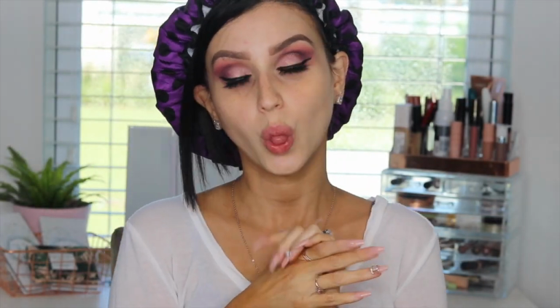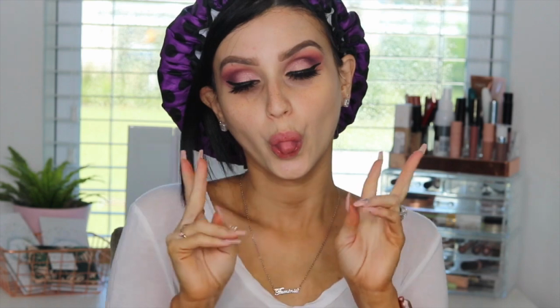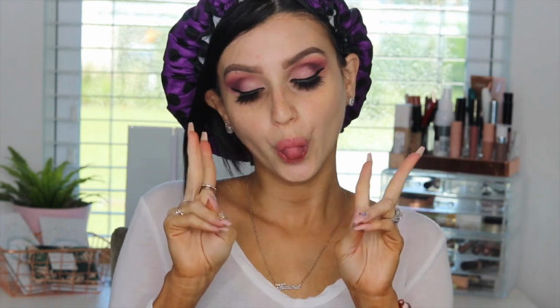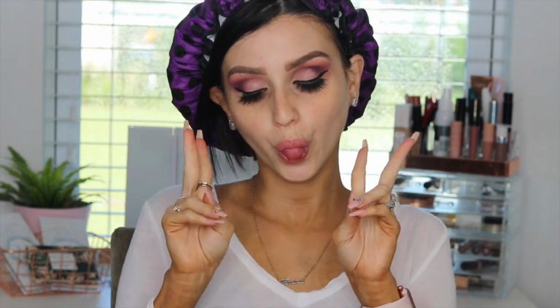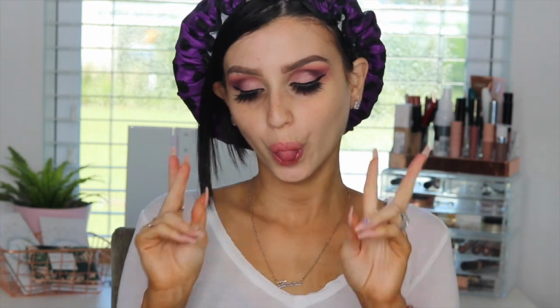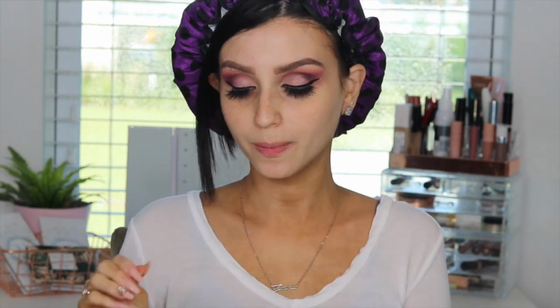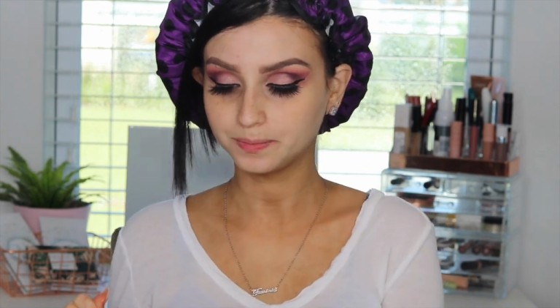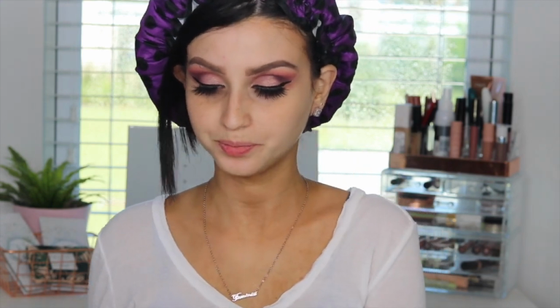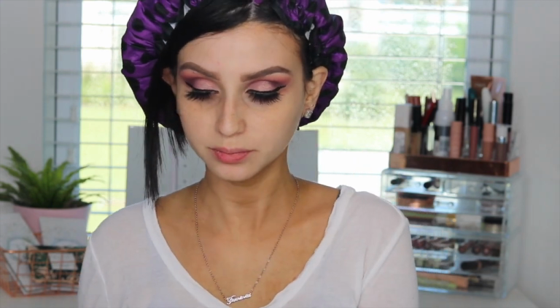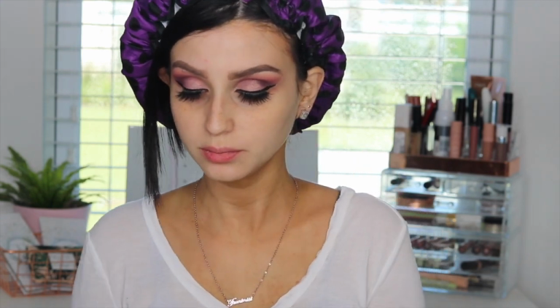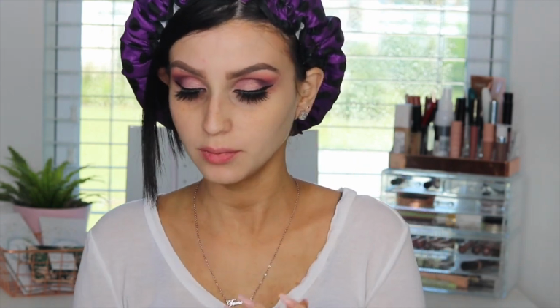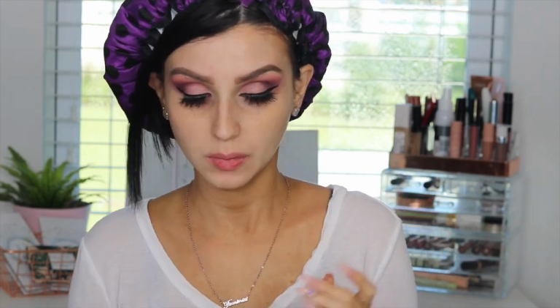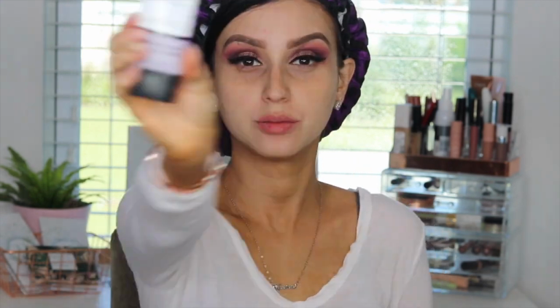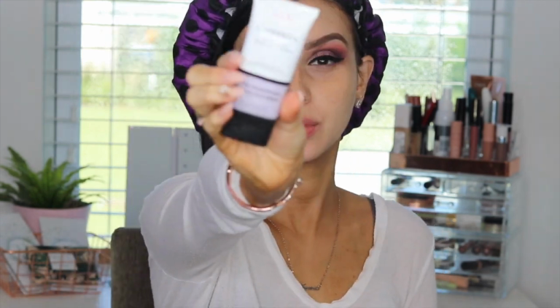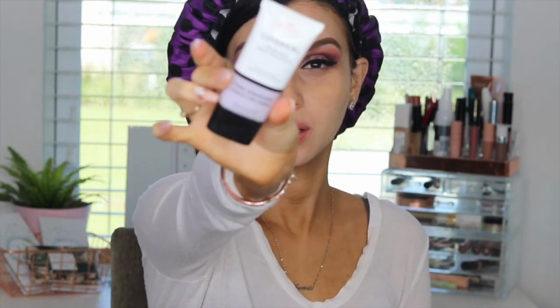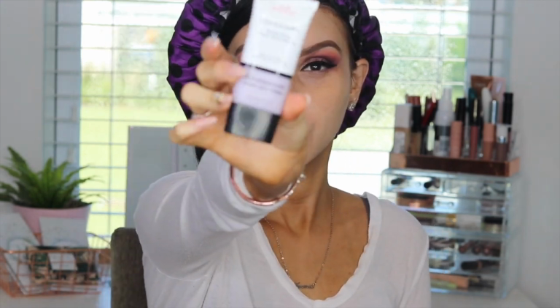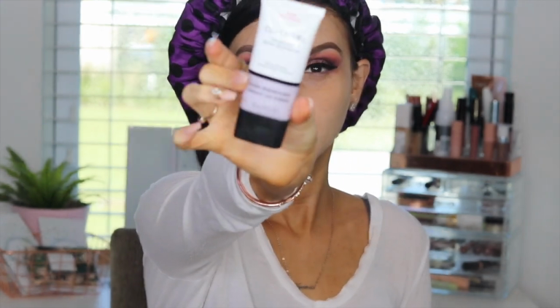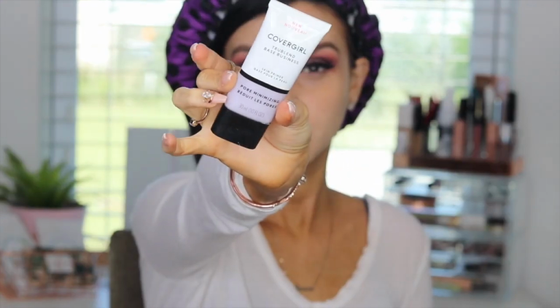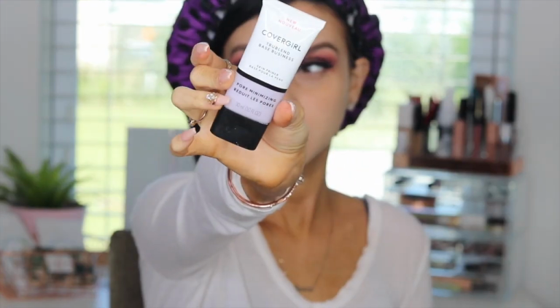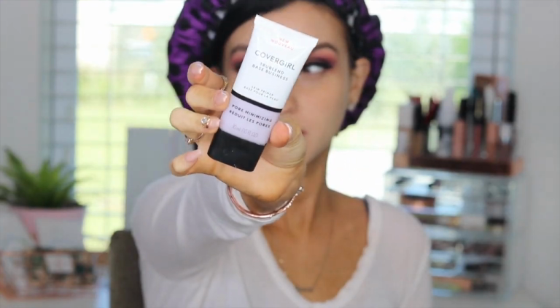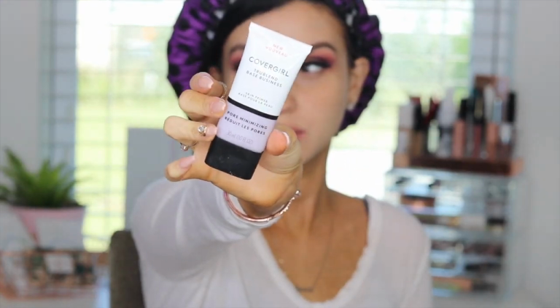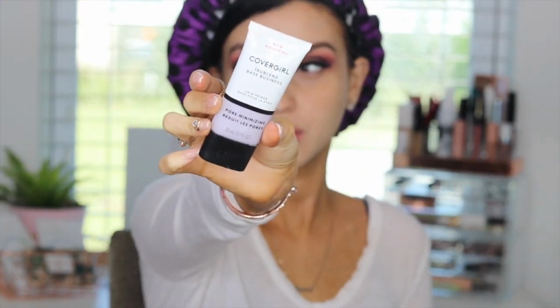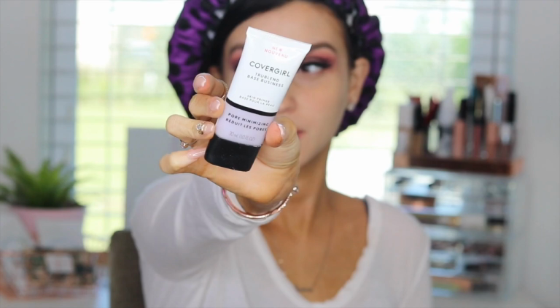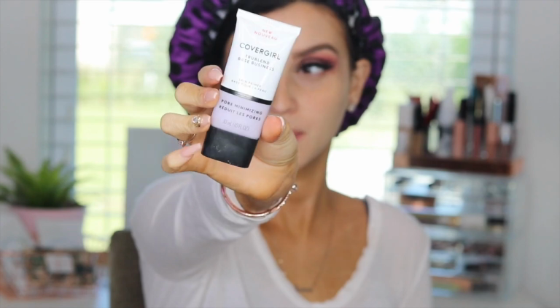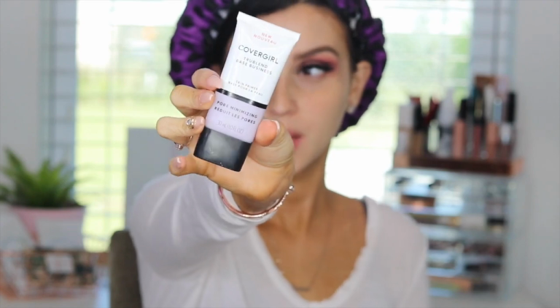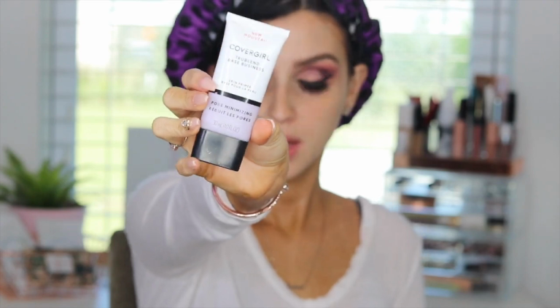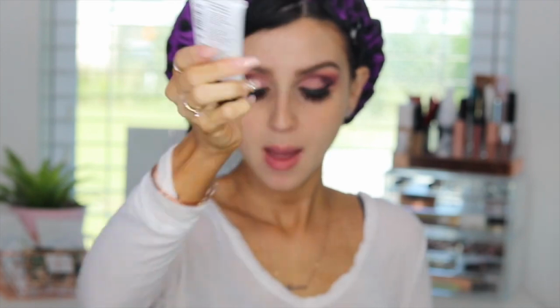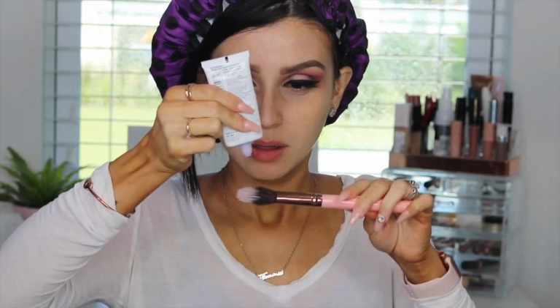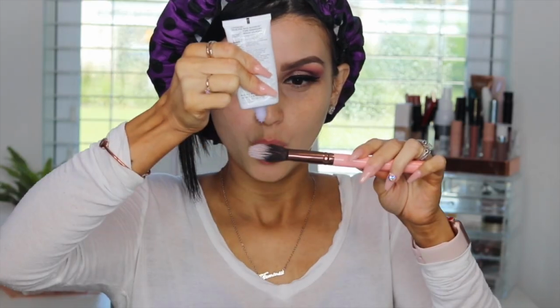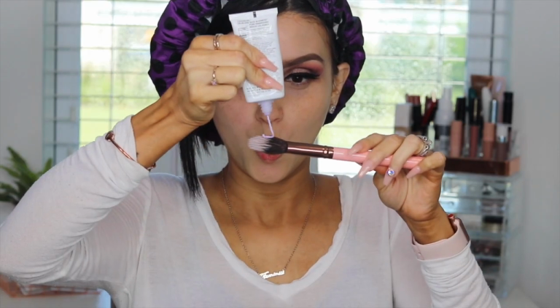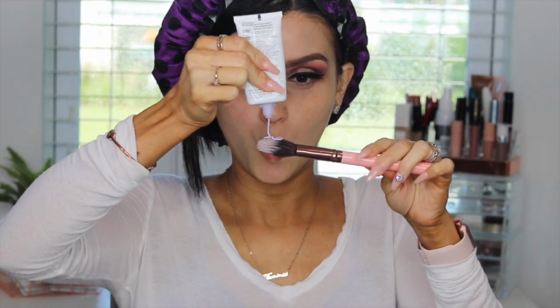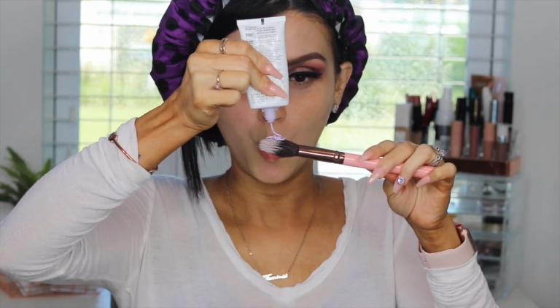I applied lashes — I'm using the Lily Lashes in Miami. Oh my god, I'm obsessed with those lashes. And that's it for my eyes; we're moving on to the face.